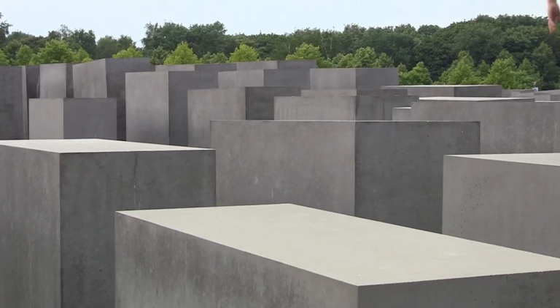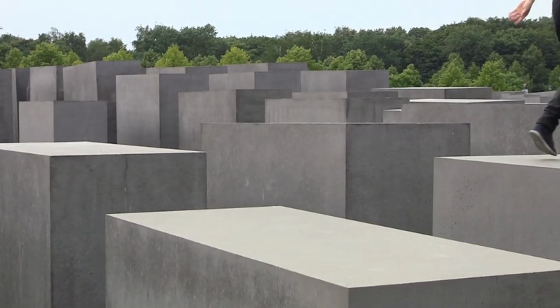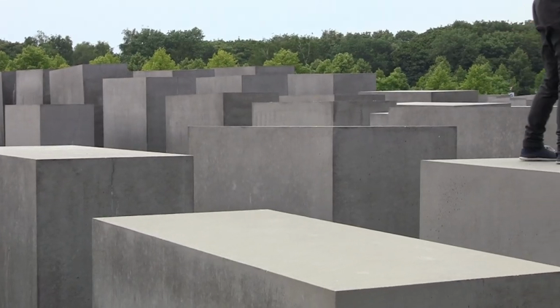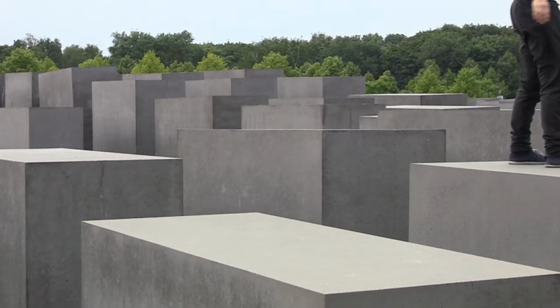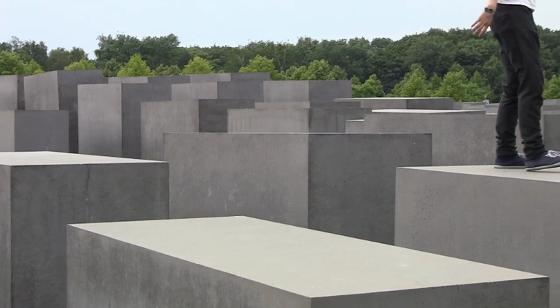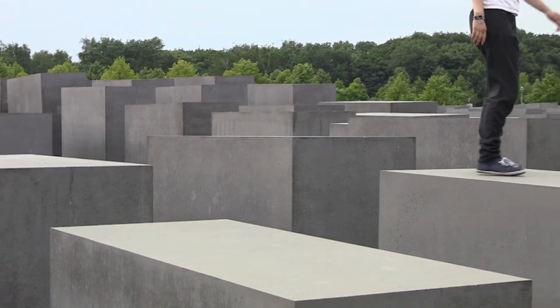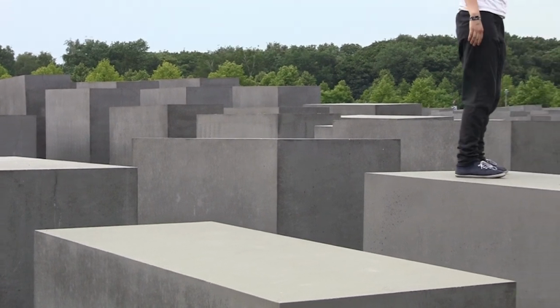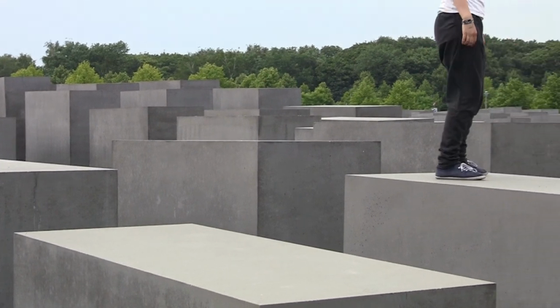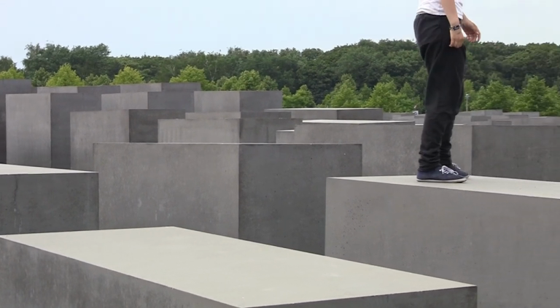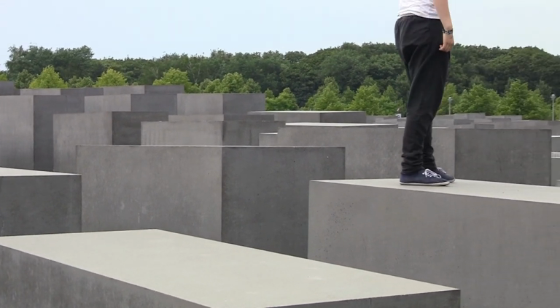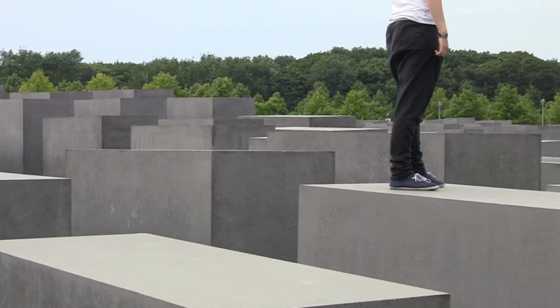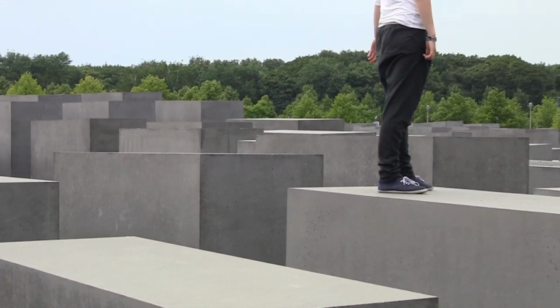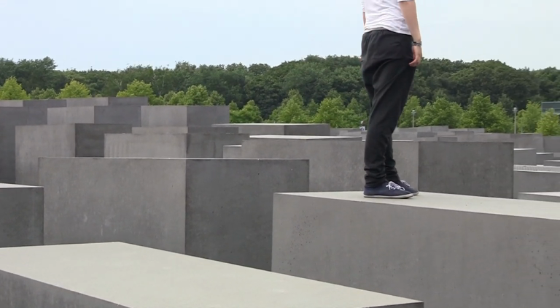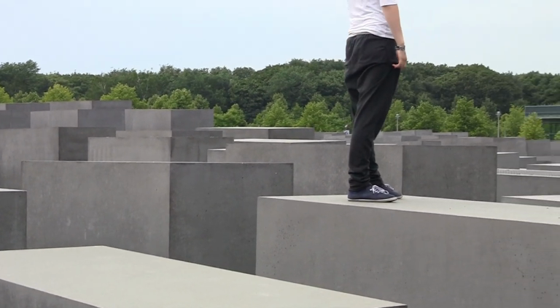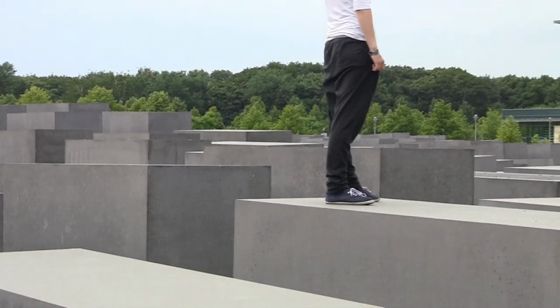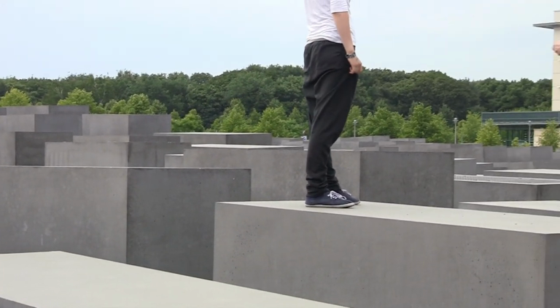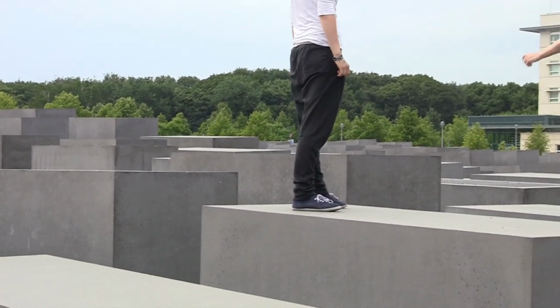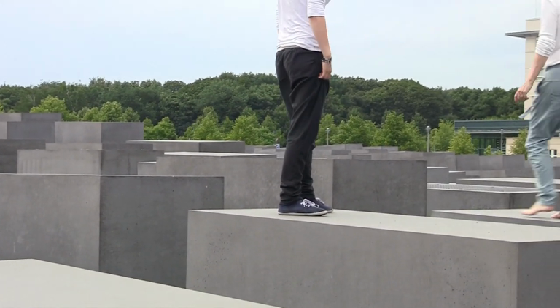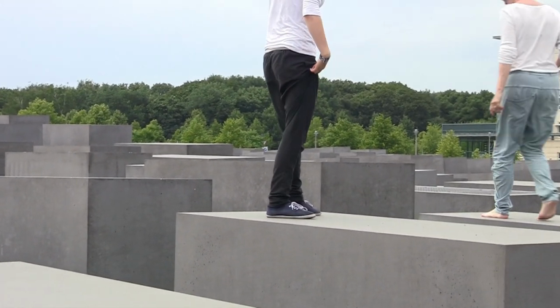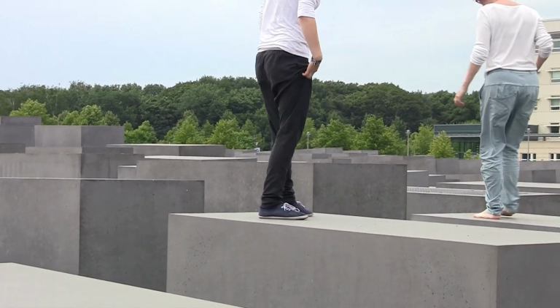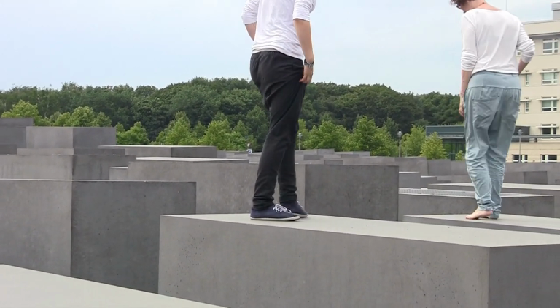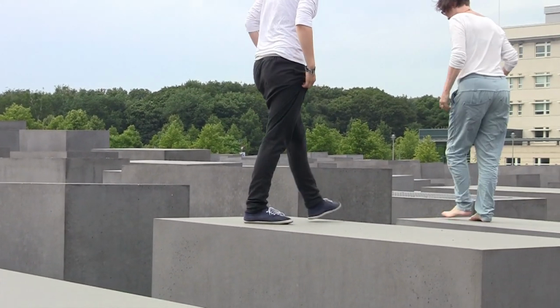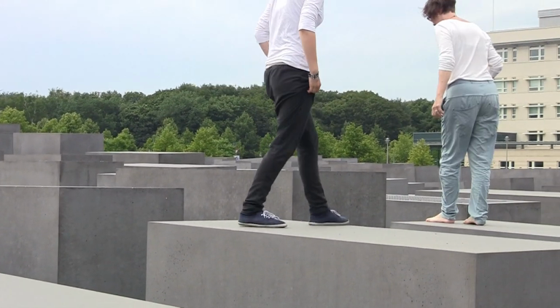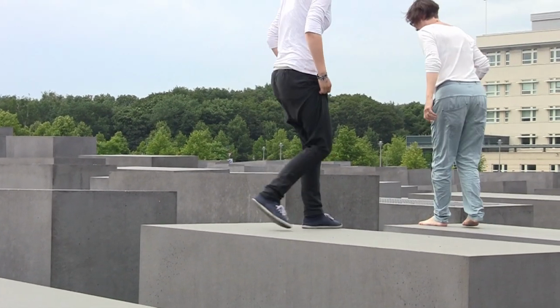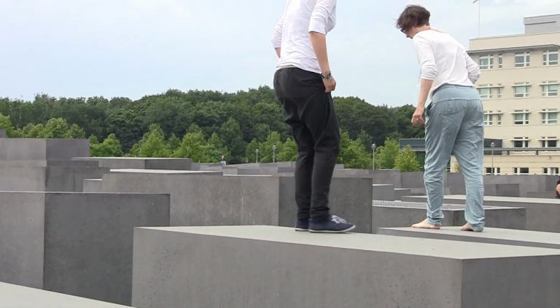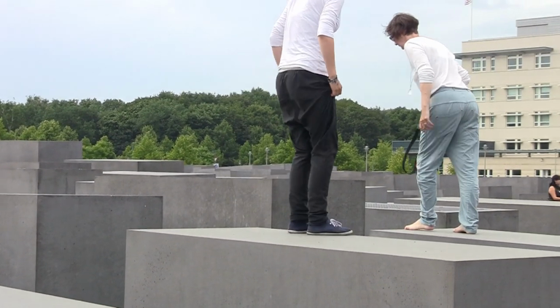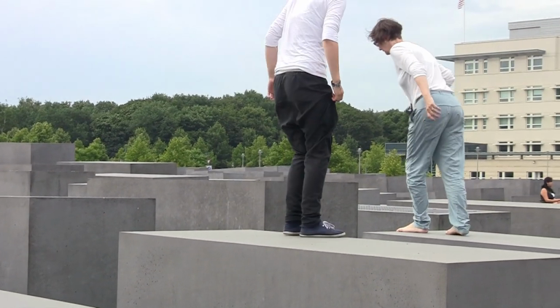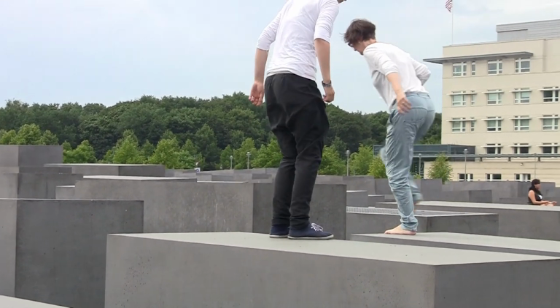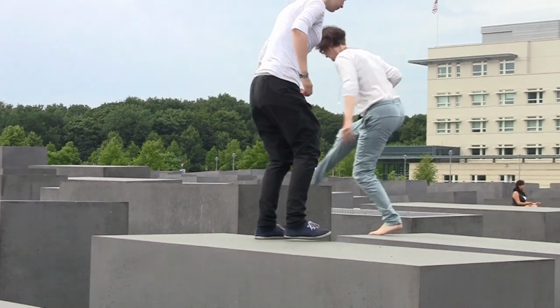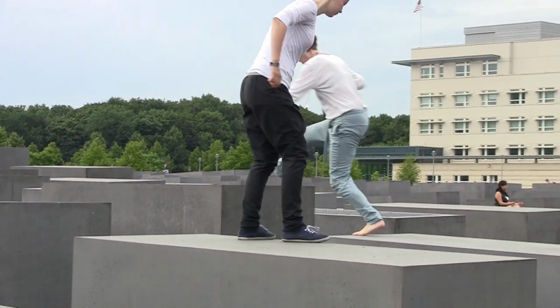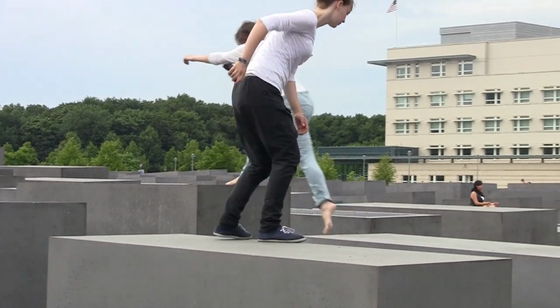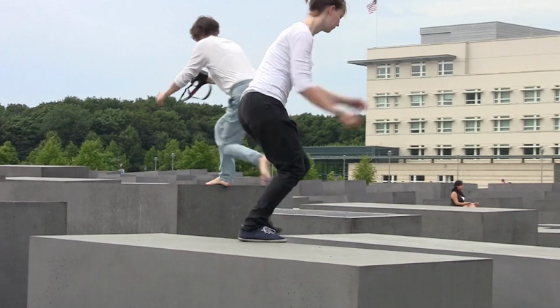Personally, I find it a bit disrespectful to climb the columns of the memorial.